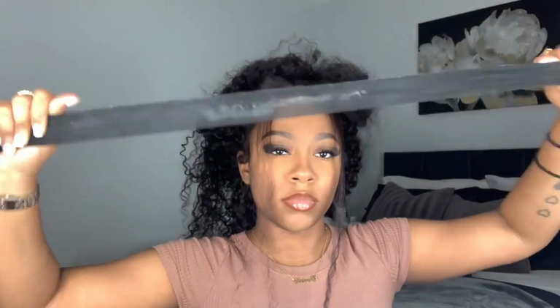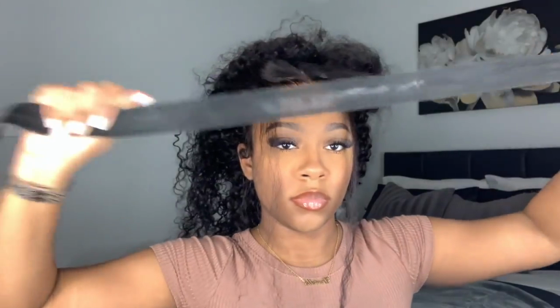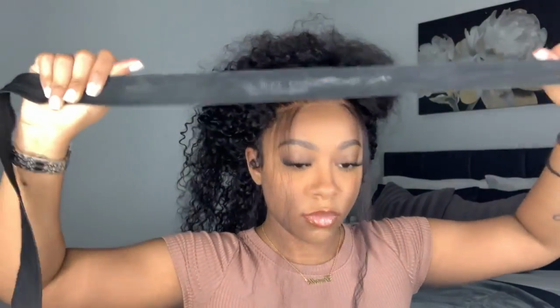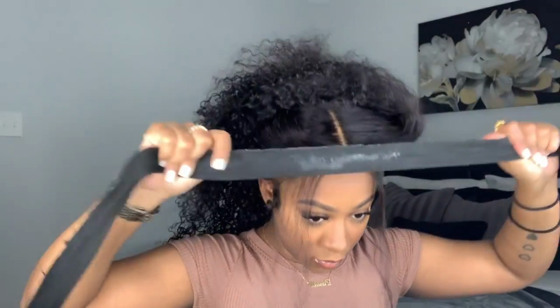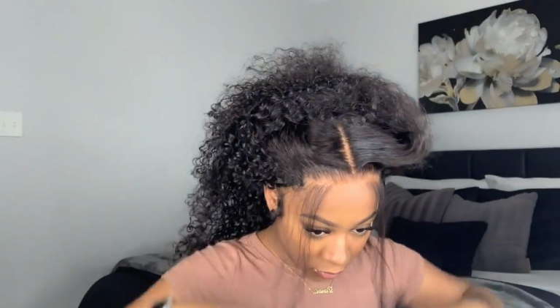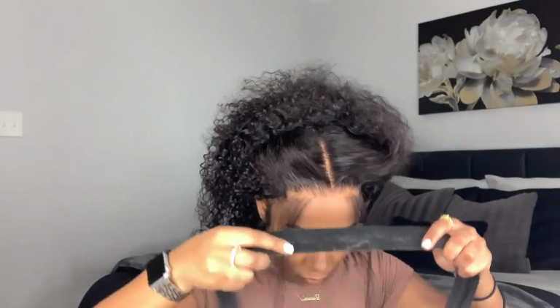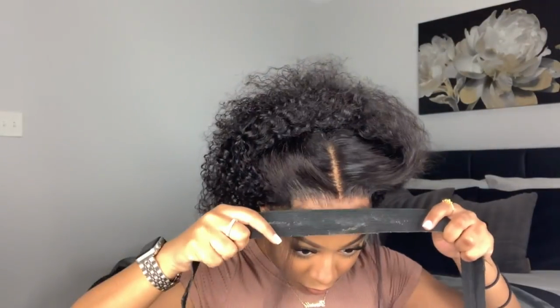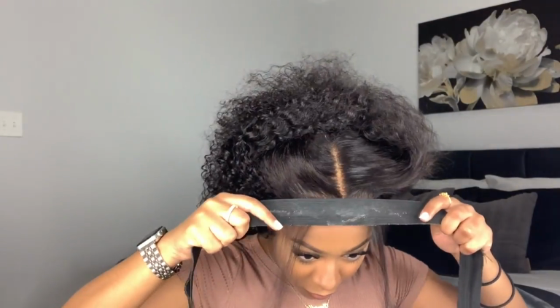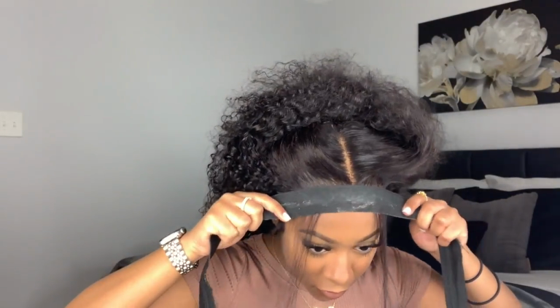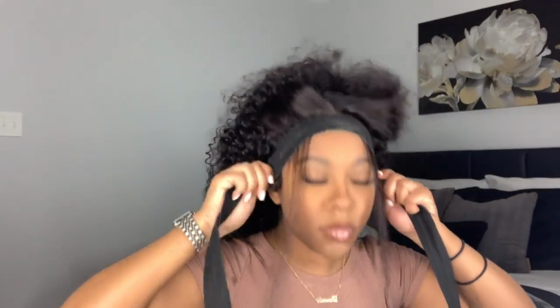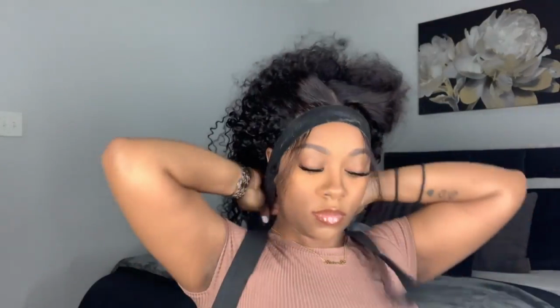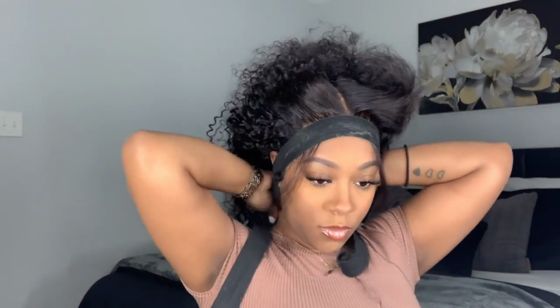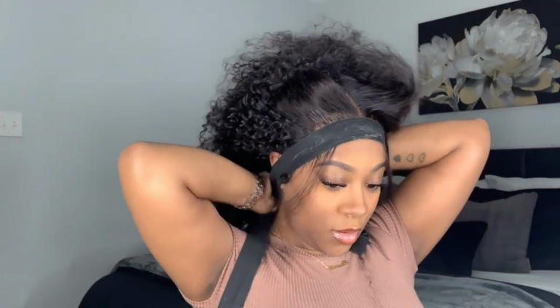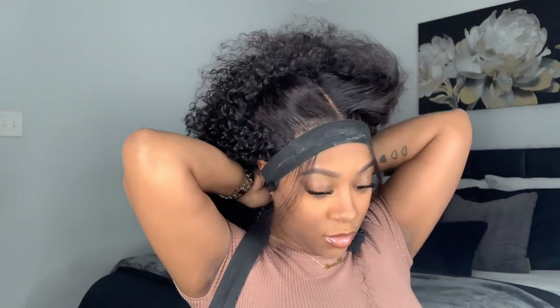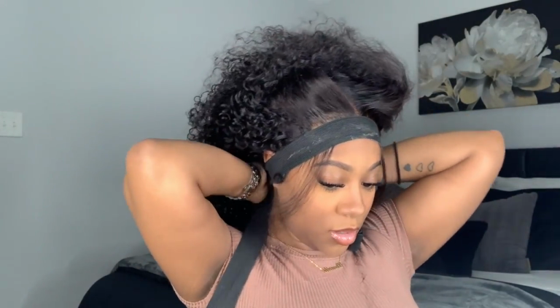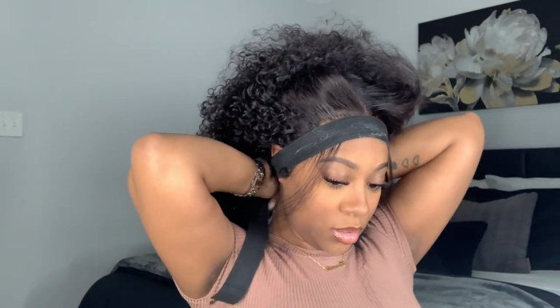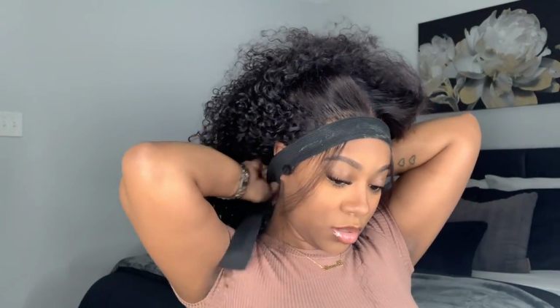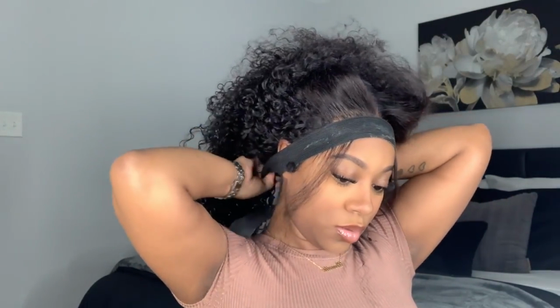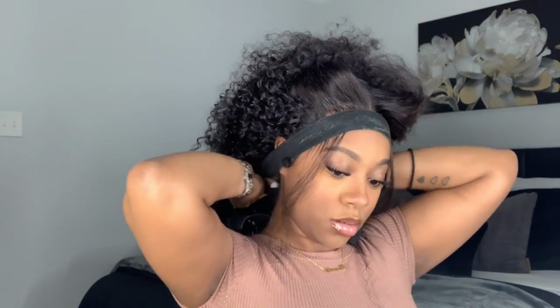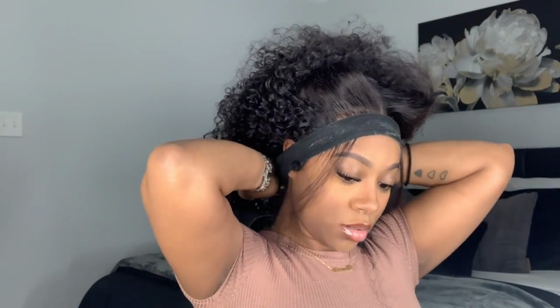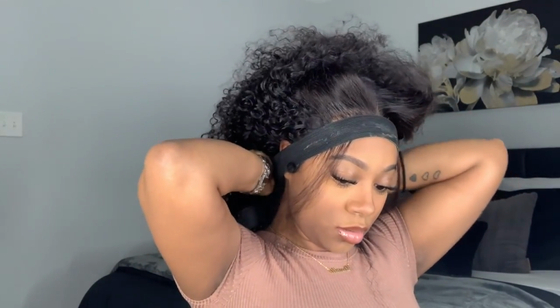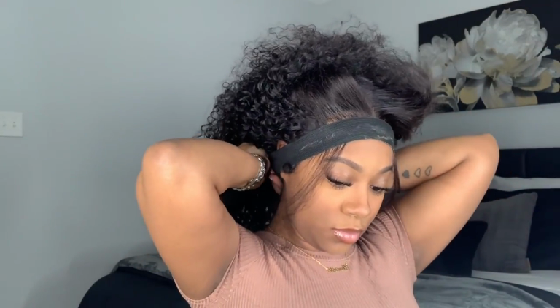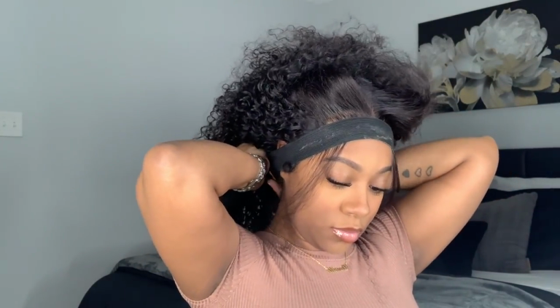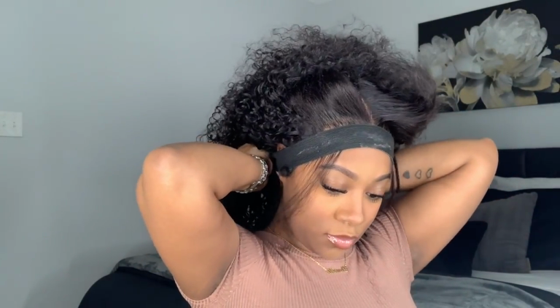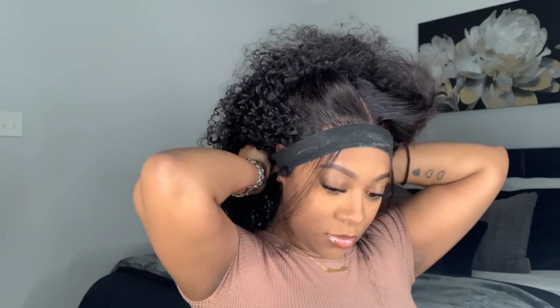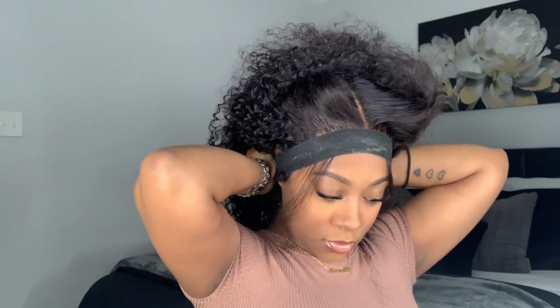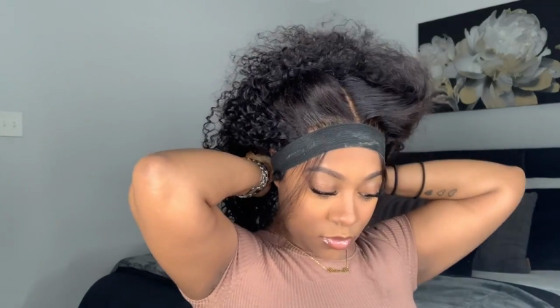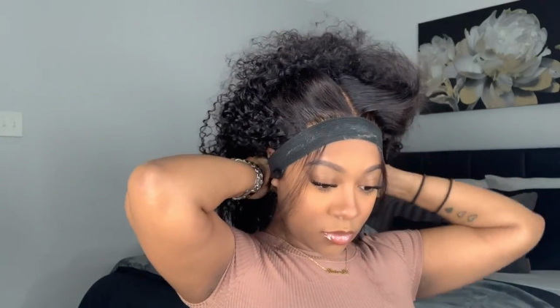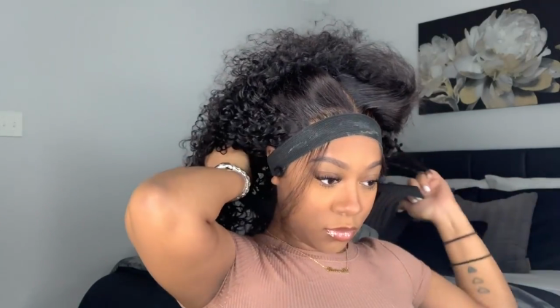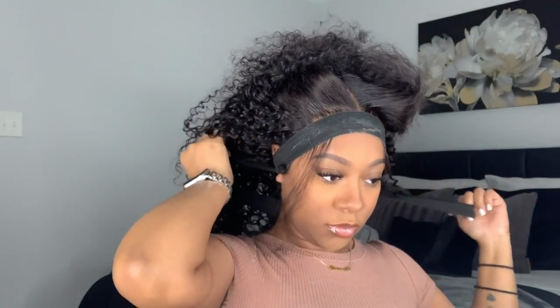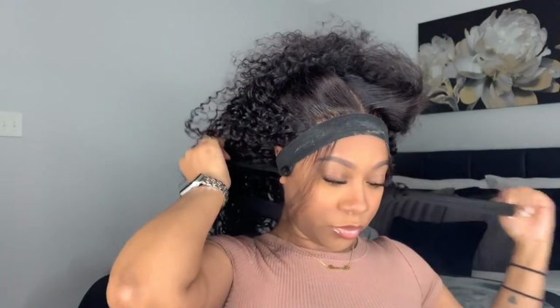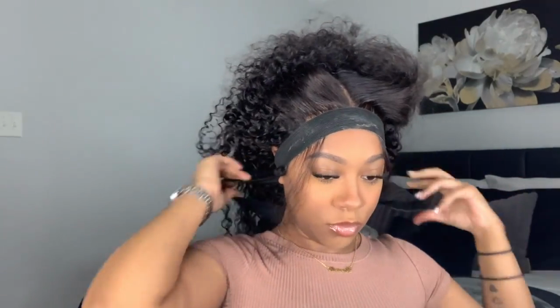Then I take my elastic band and tie this down to melt everything in place so it can give that scalp look.